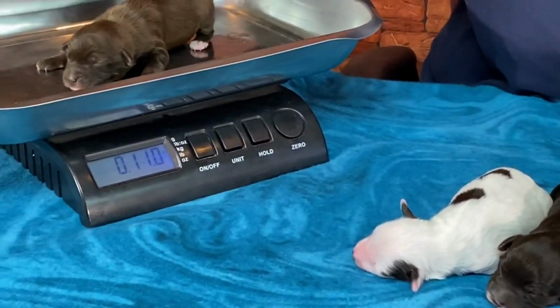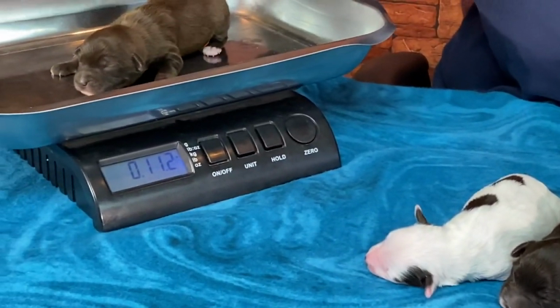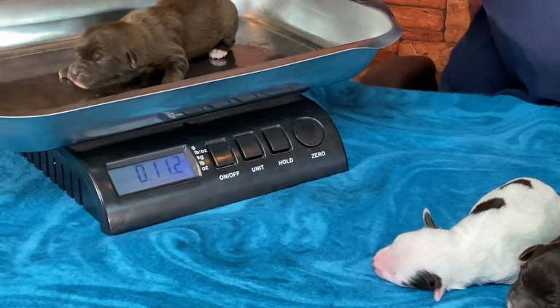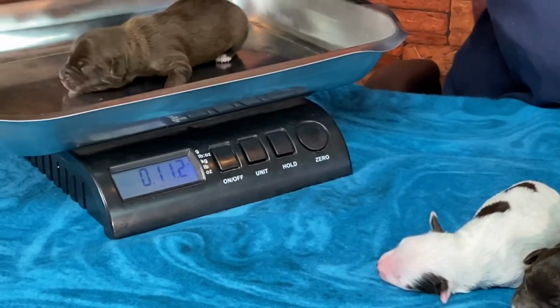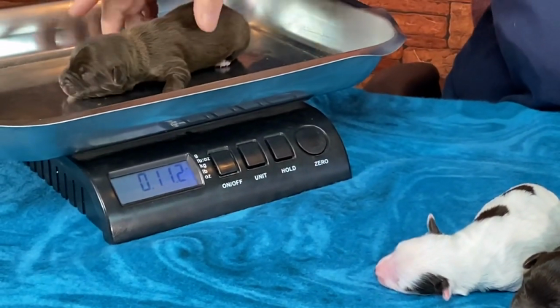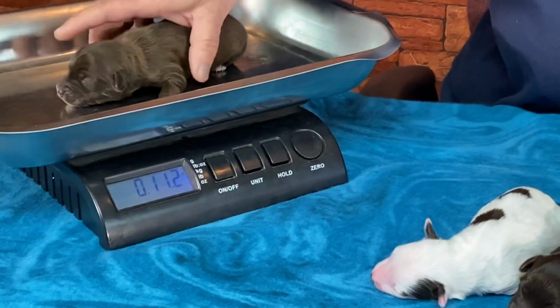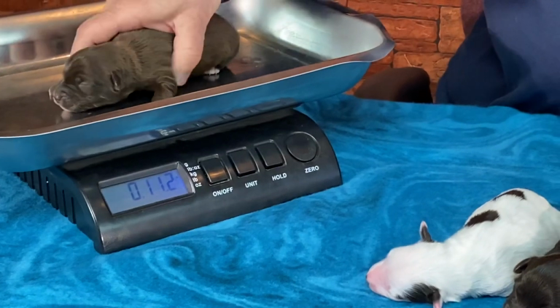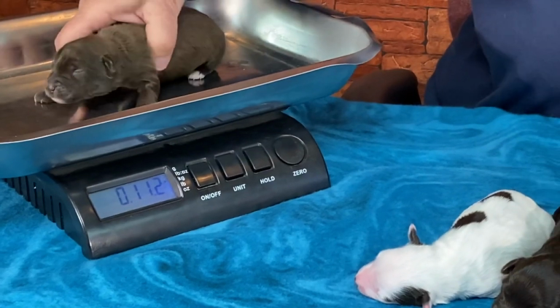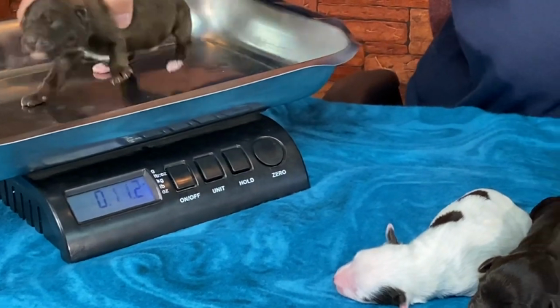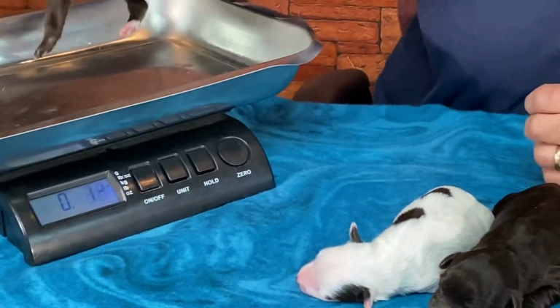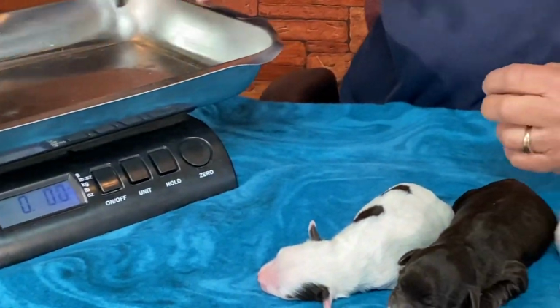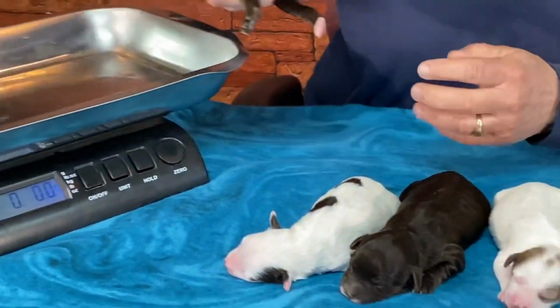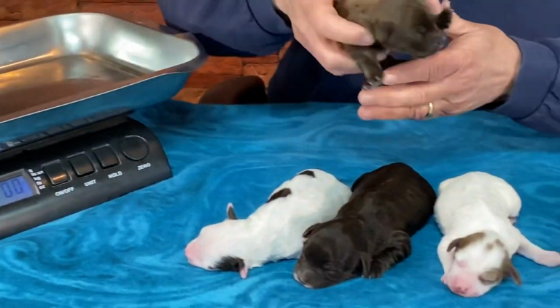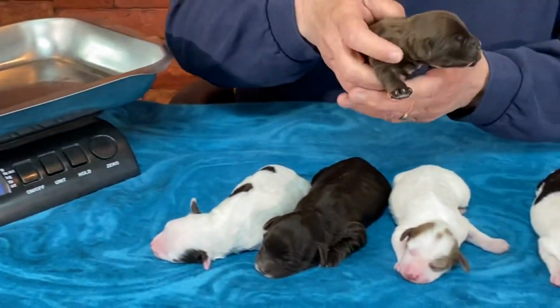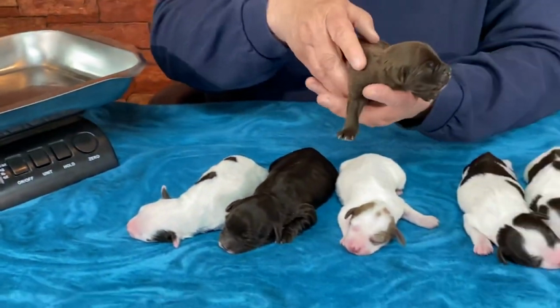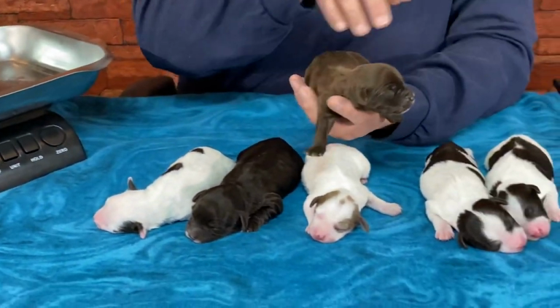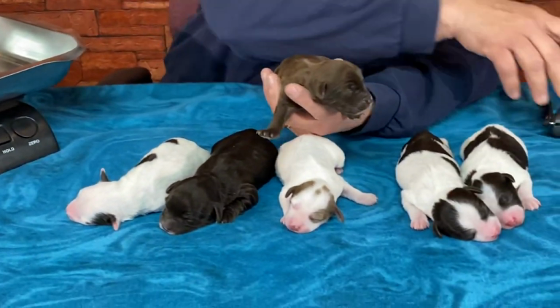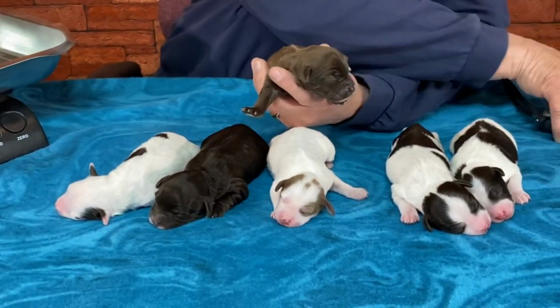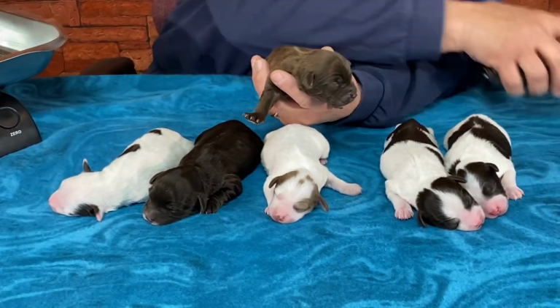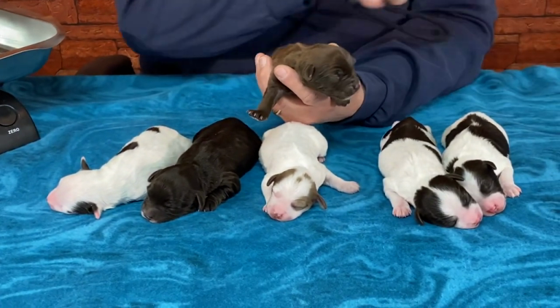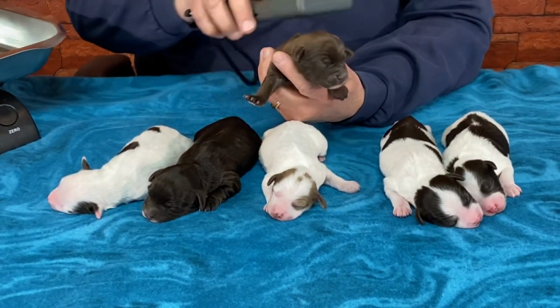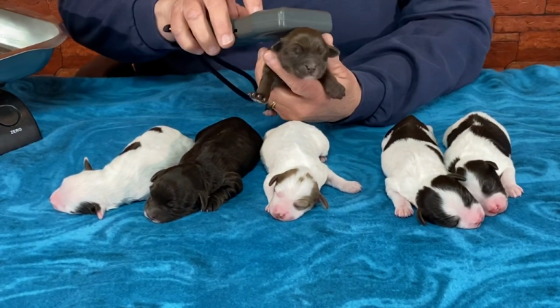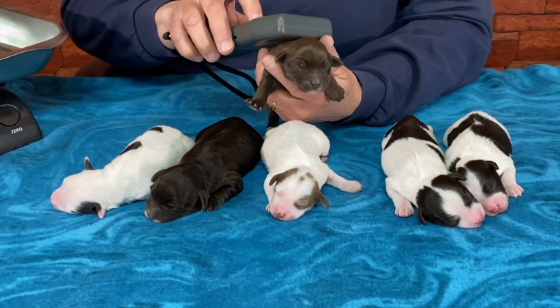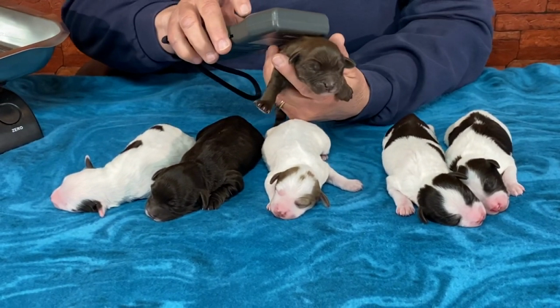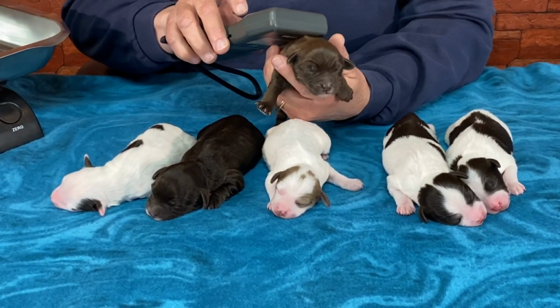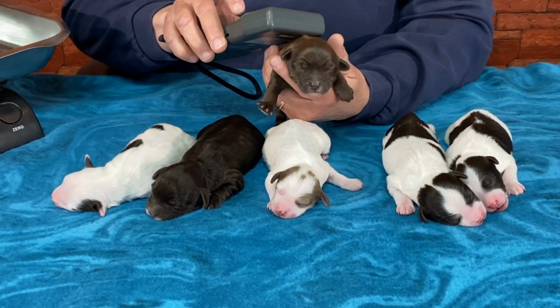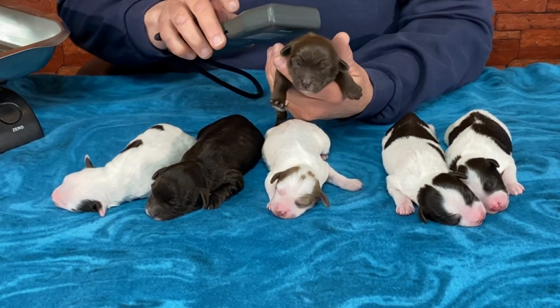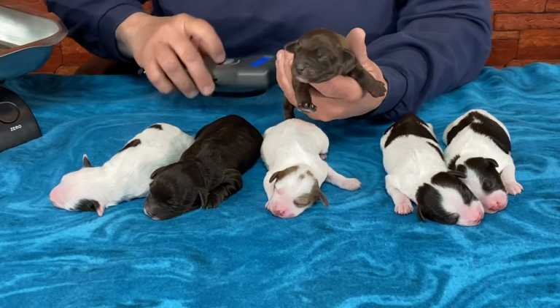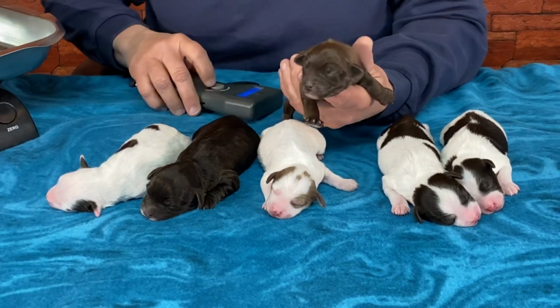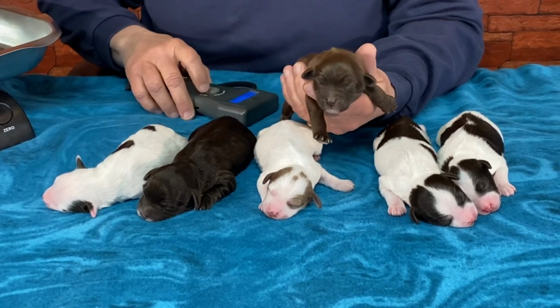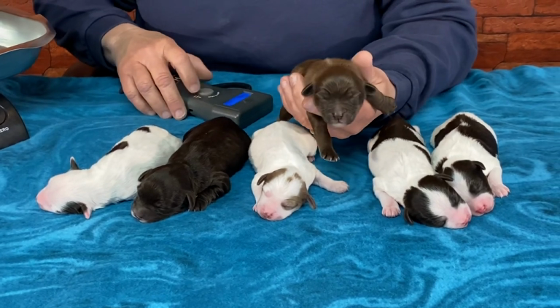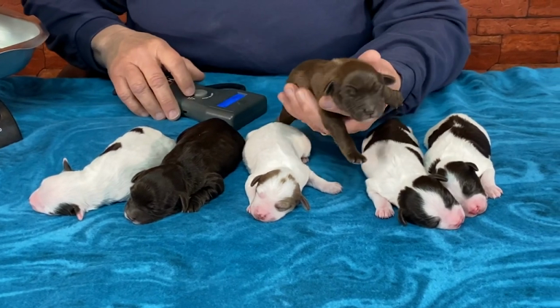He's 11 ounces — the biggest one in the litter so far. His microchip is 5625.